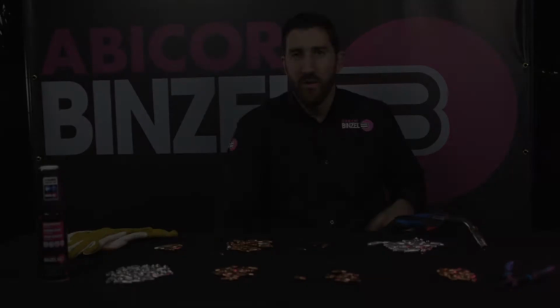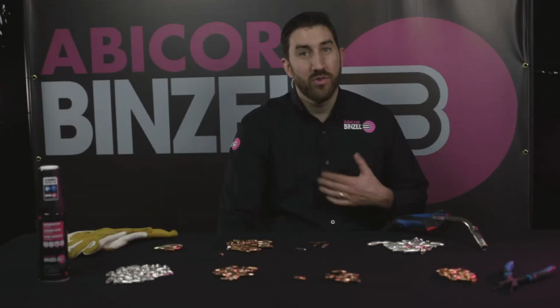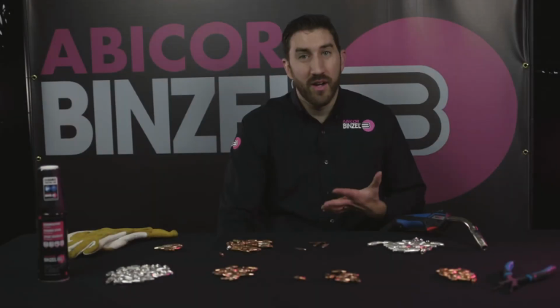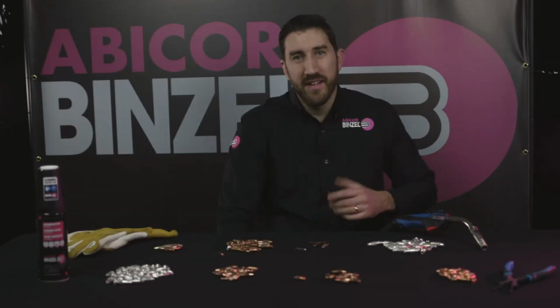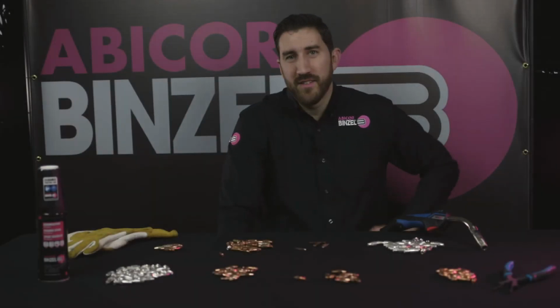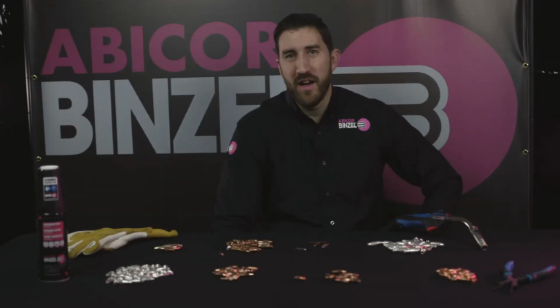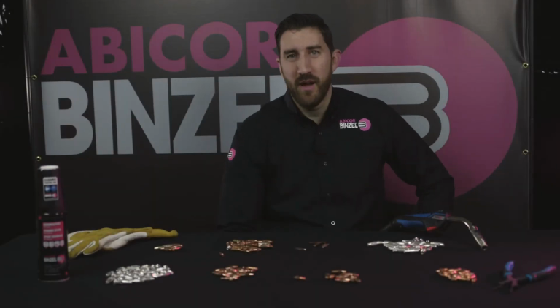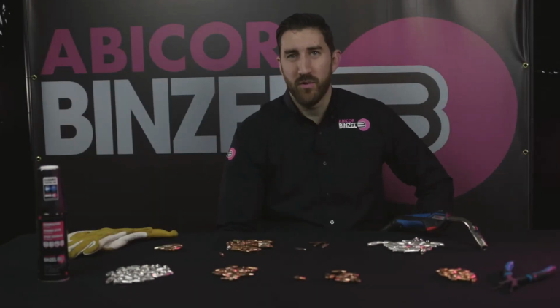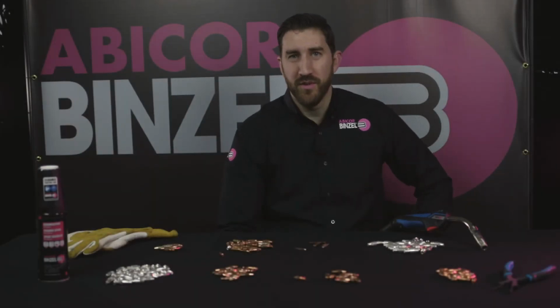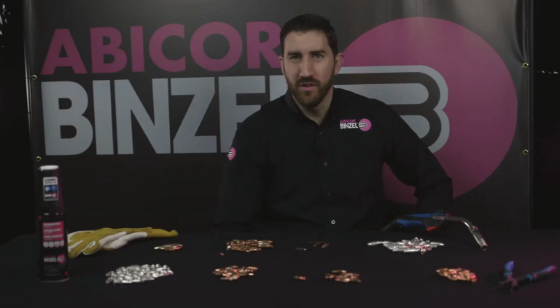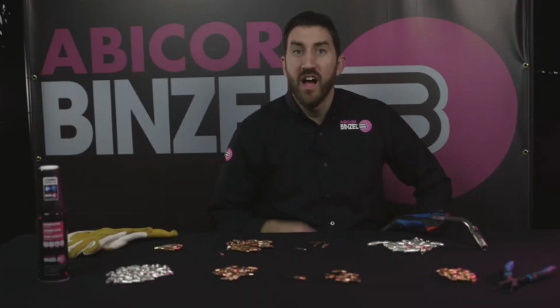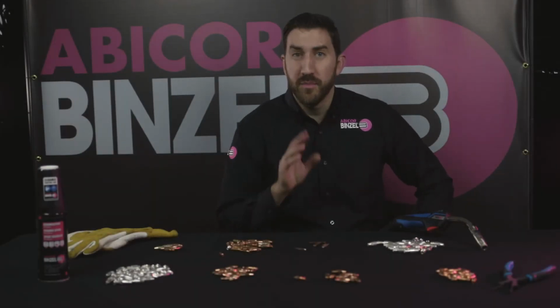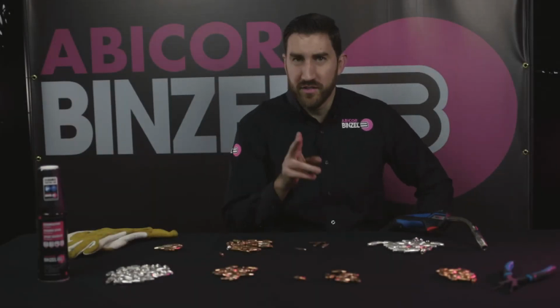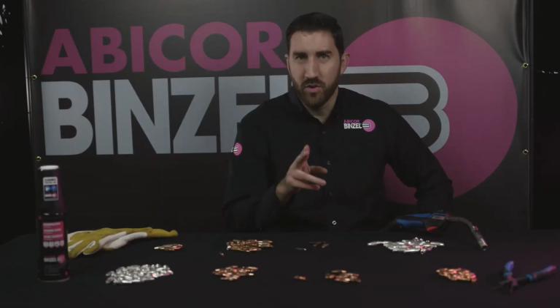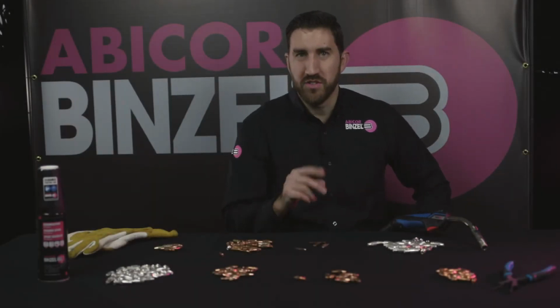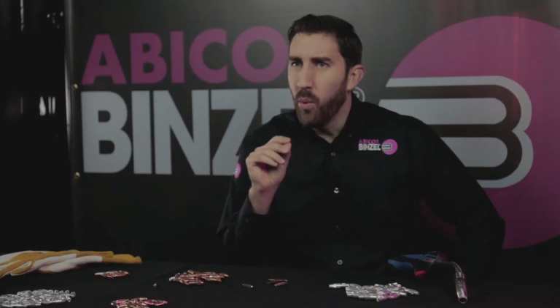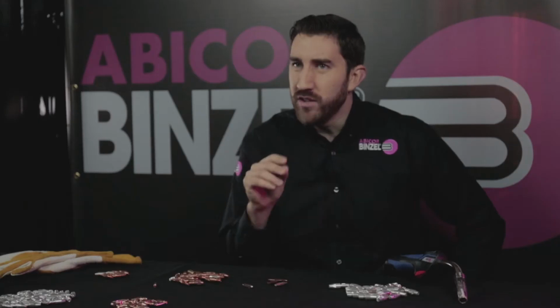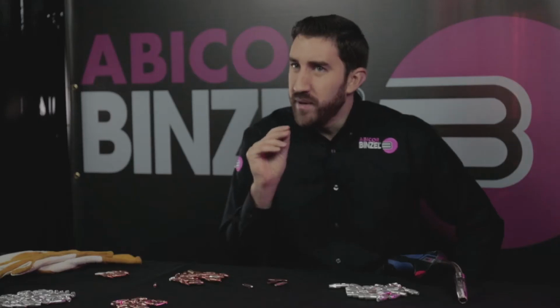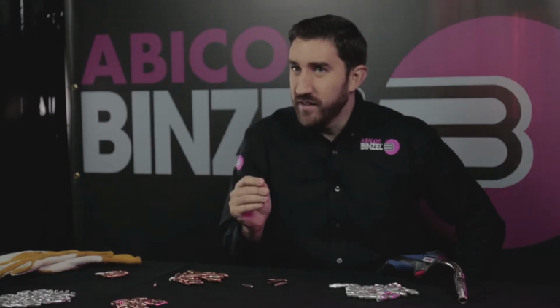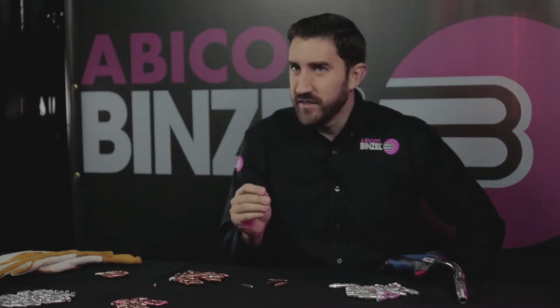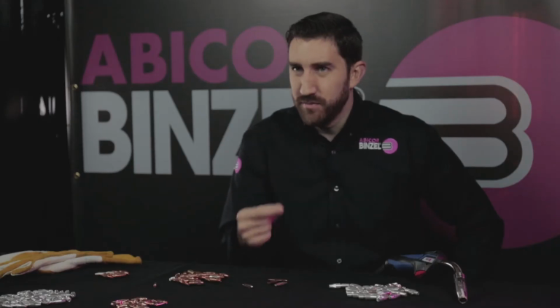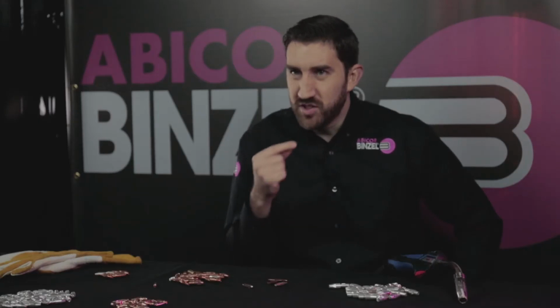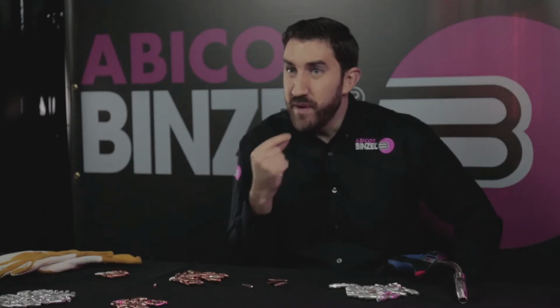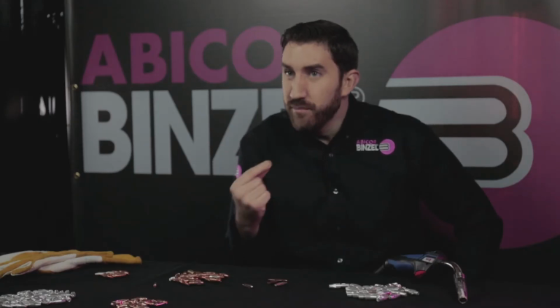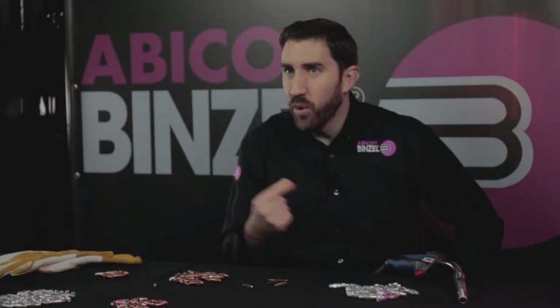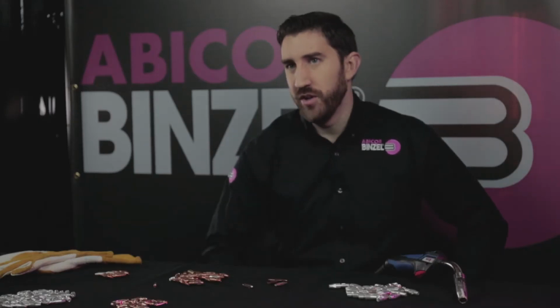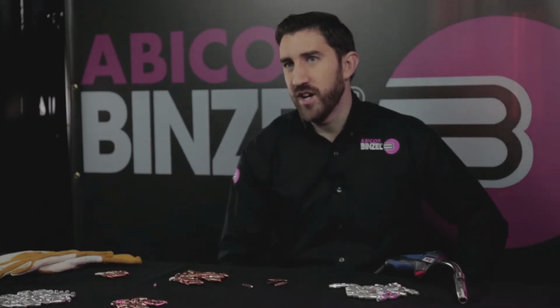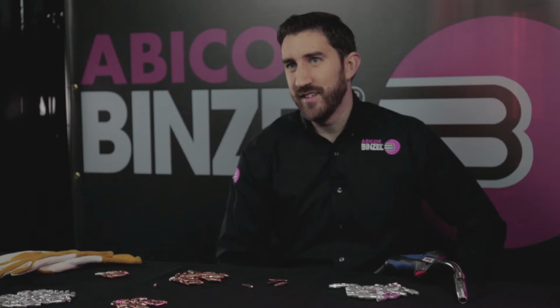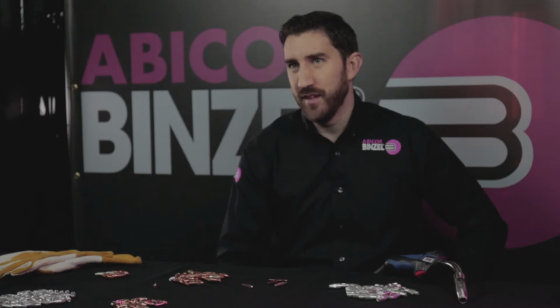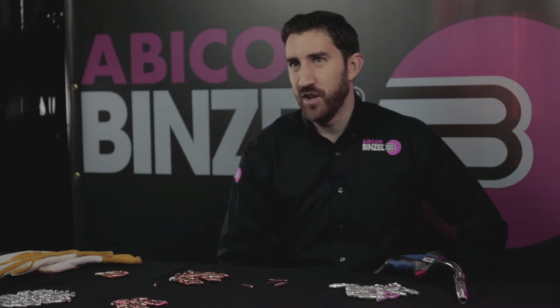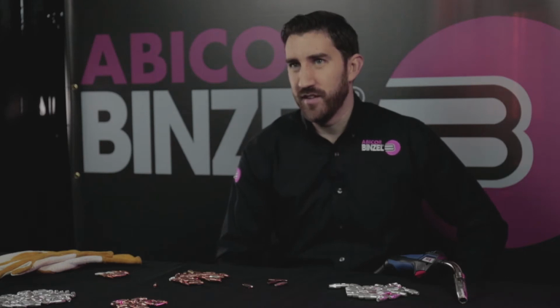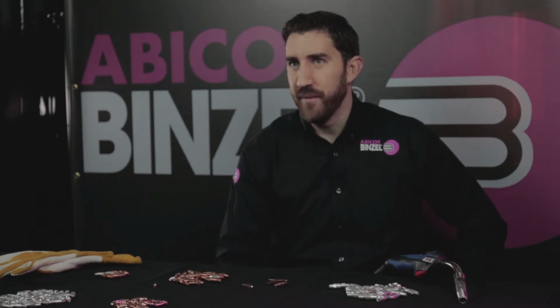What's going on guys? This is Matt from Abicor Binzel. Let me ask you a question: why do you pay less, but spend more on your contact tips all the time?